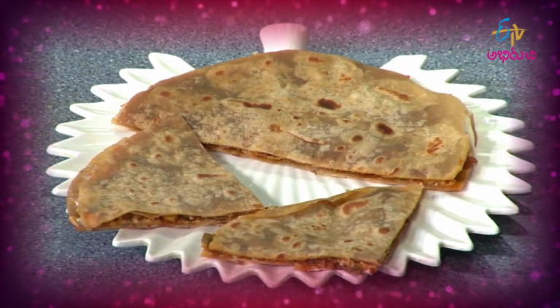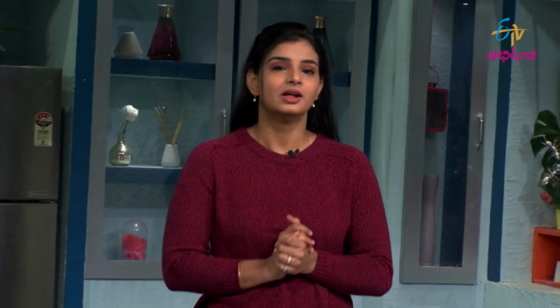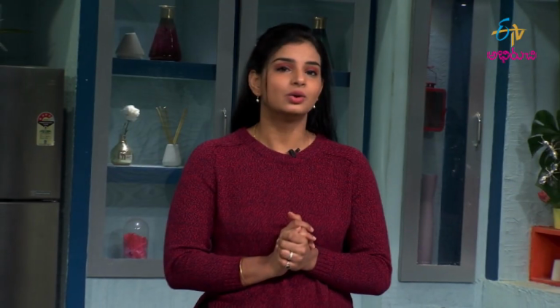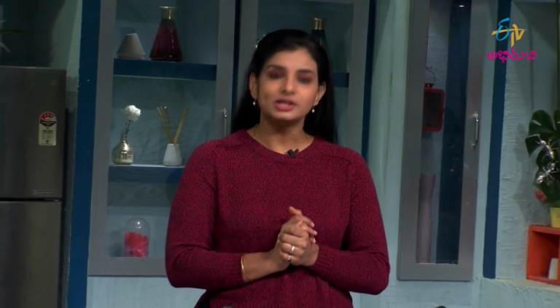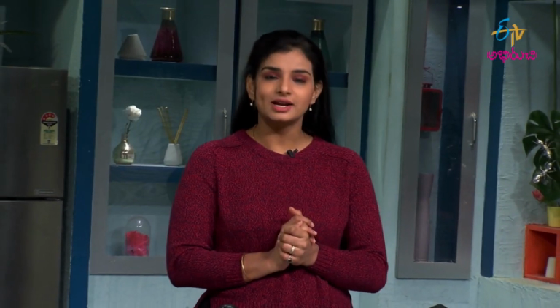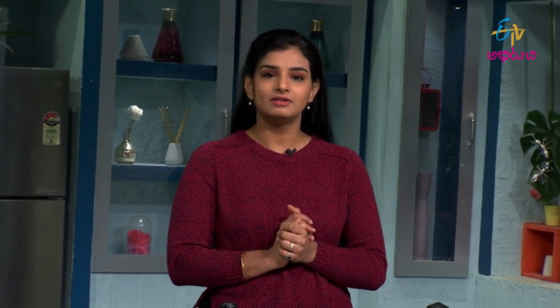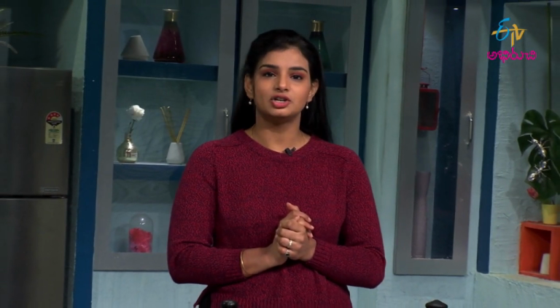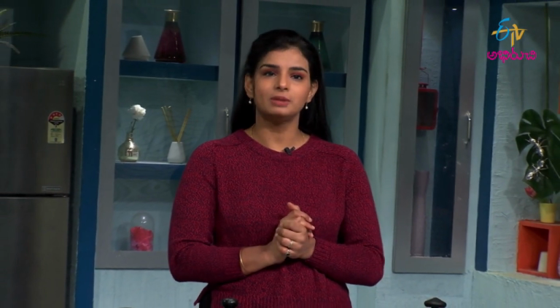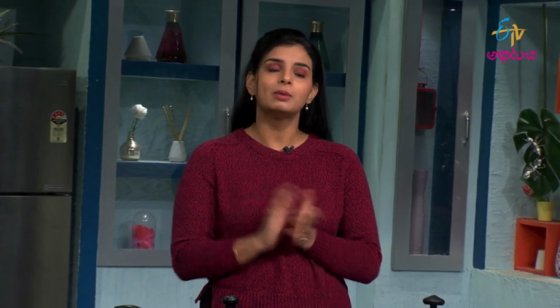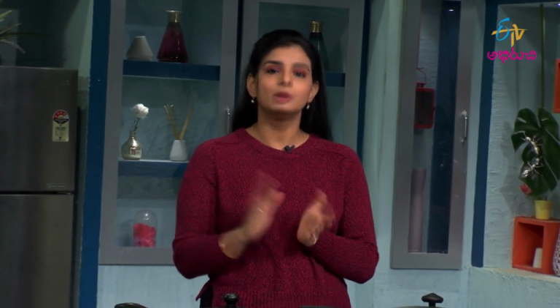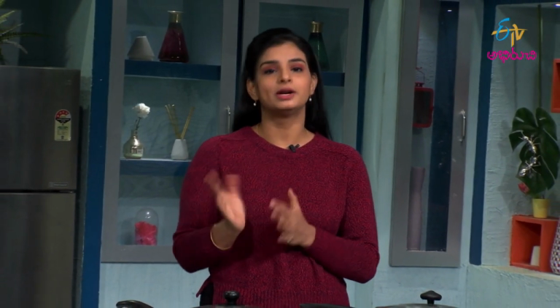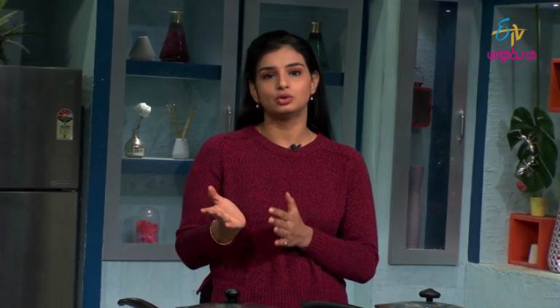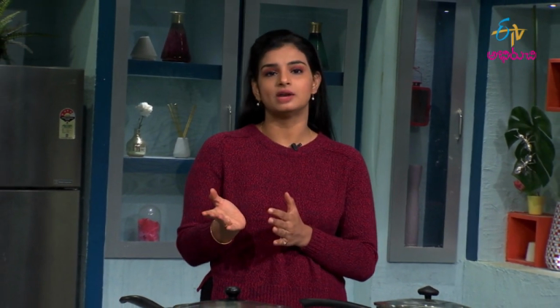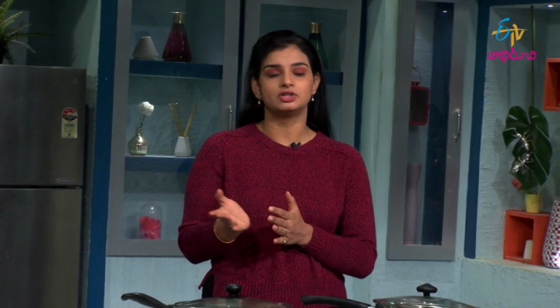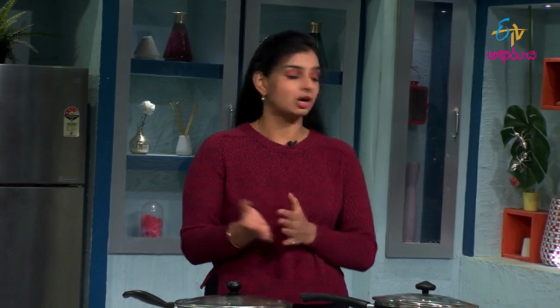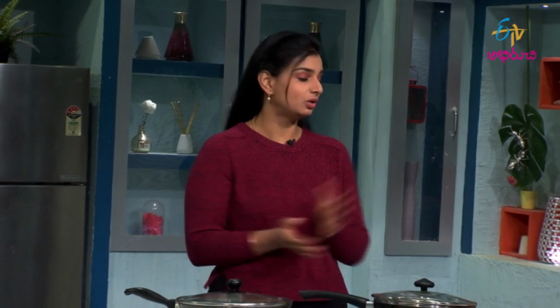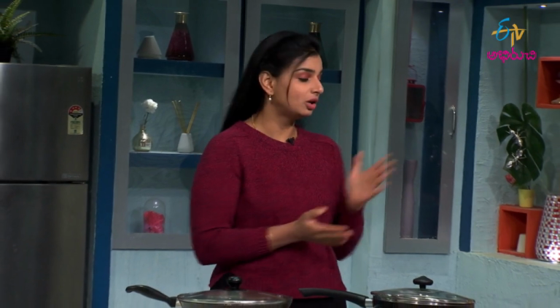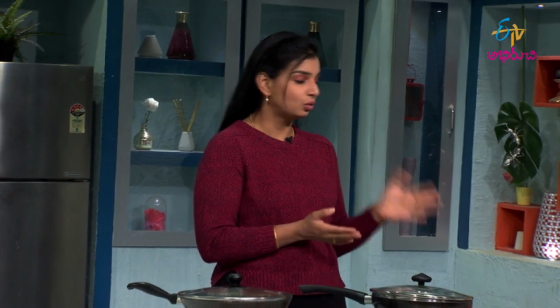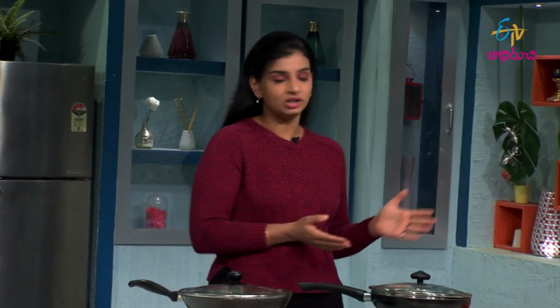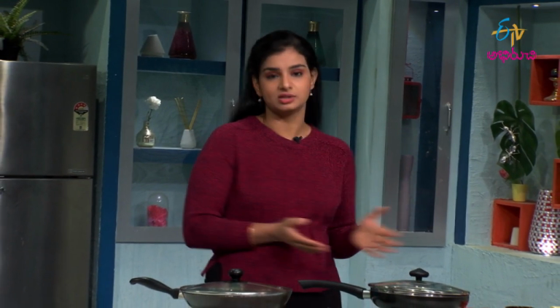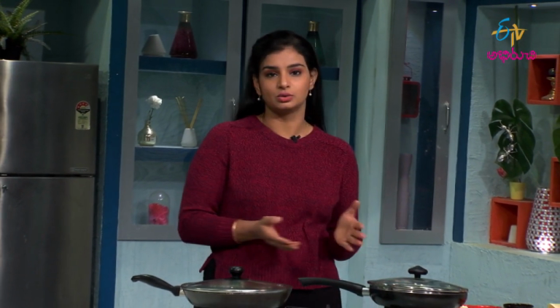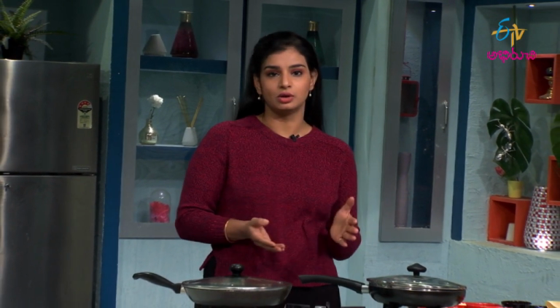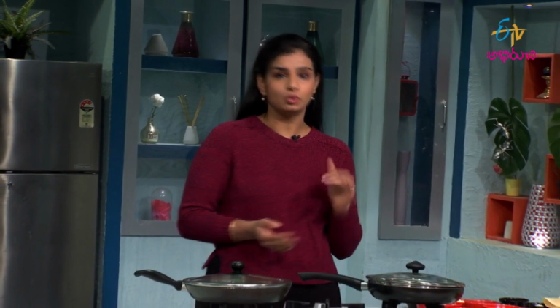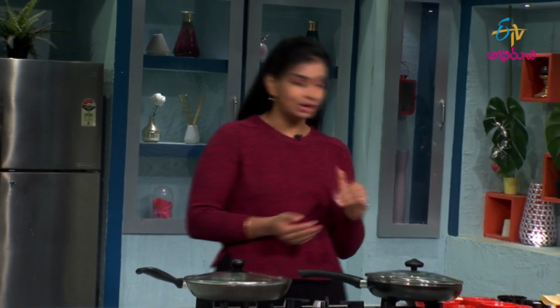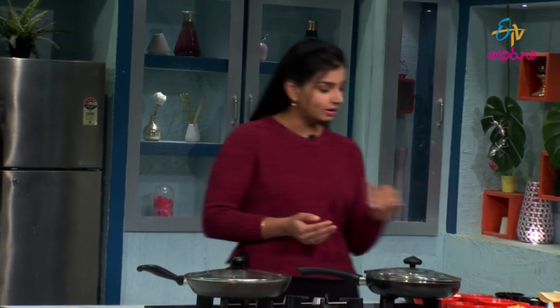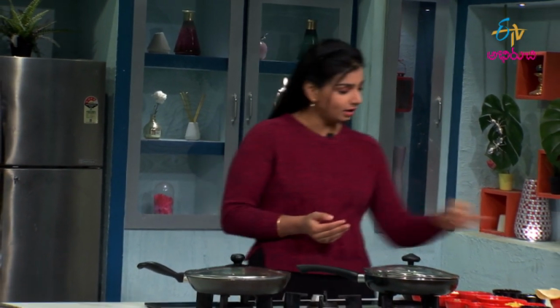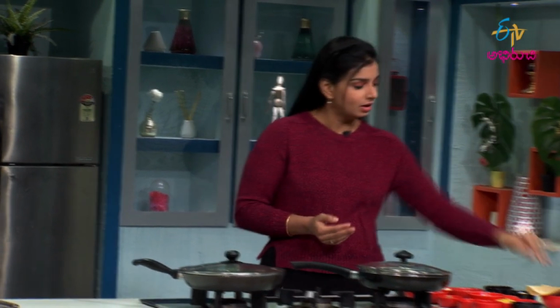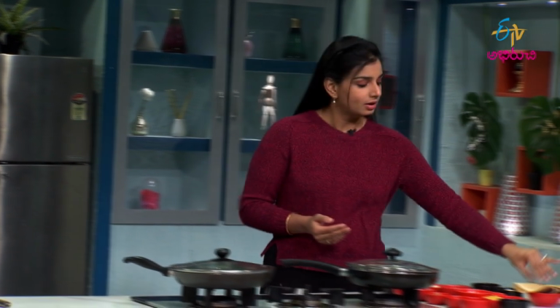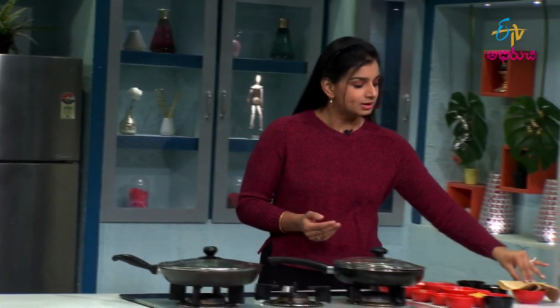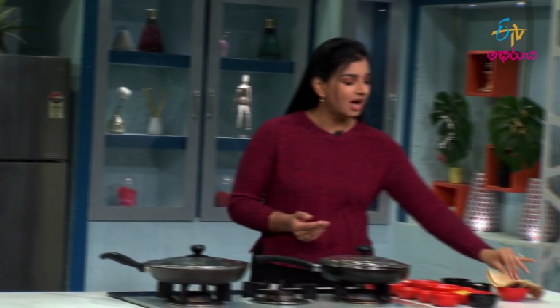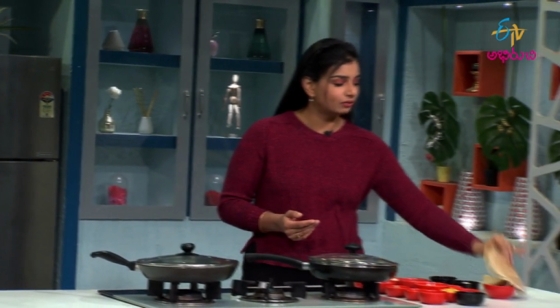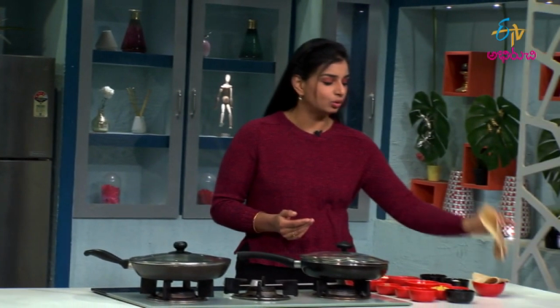I will take the roti for the roti sandwich. The roti is half cooked.